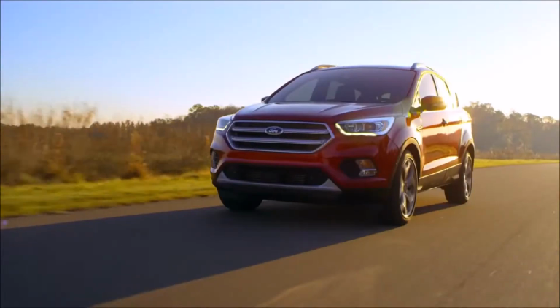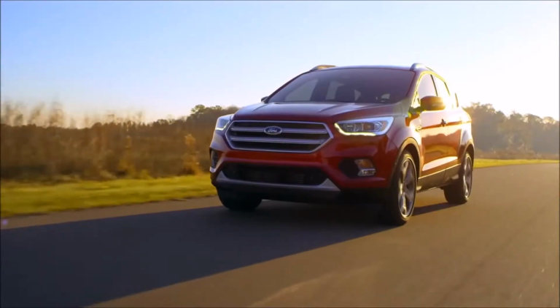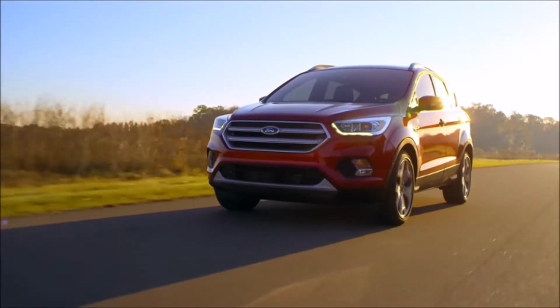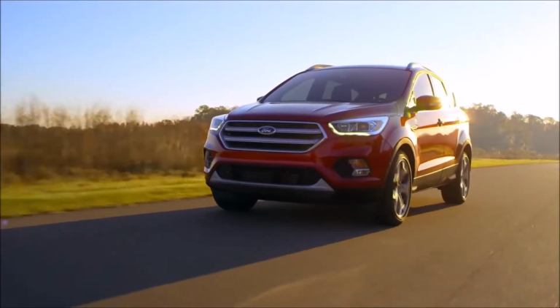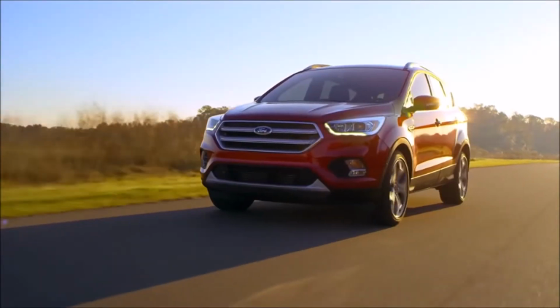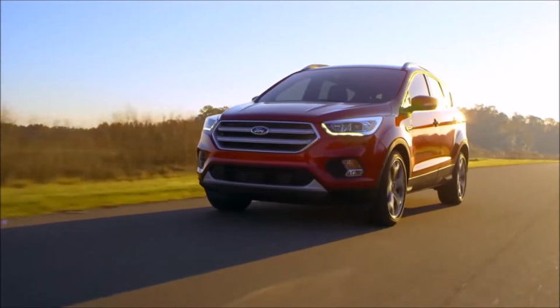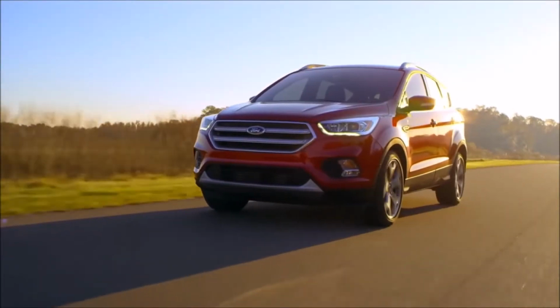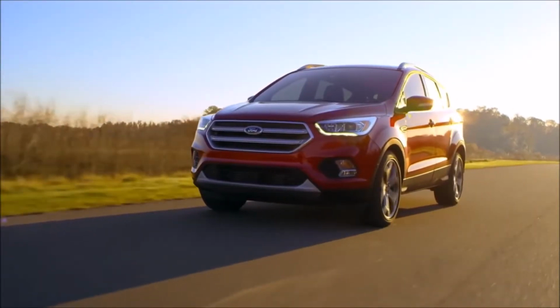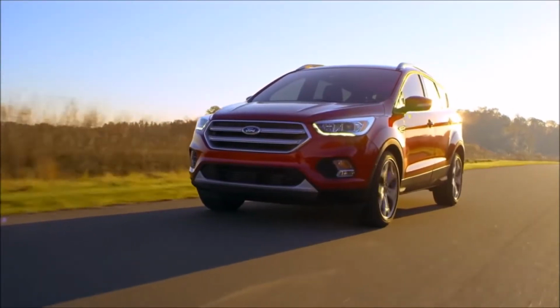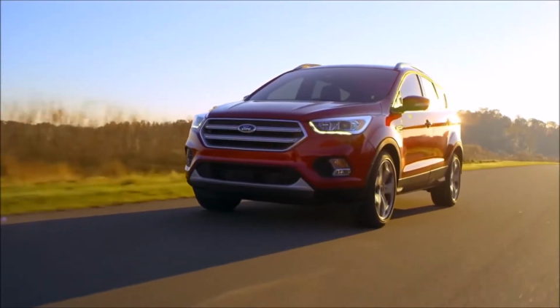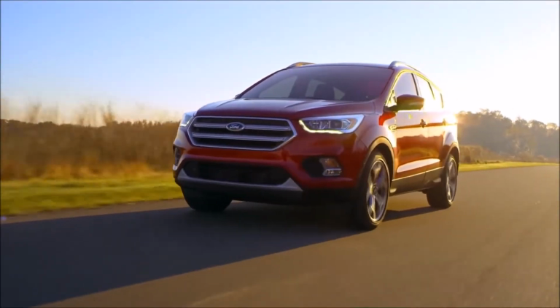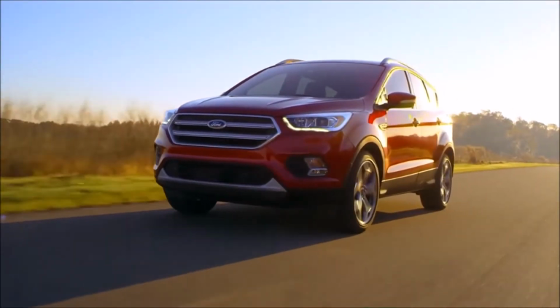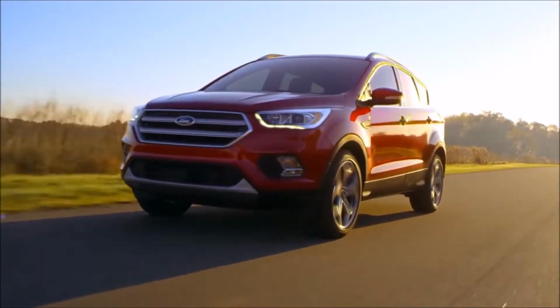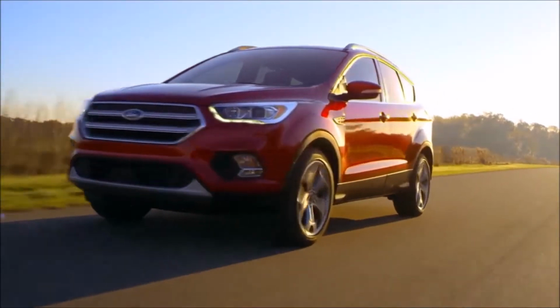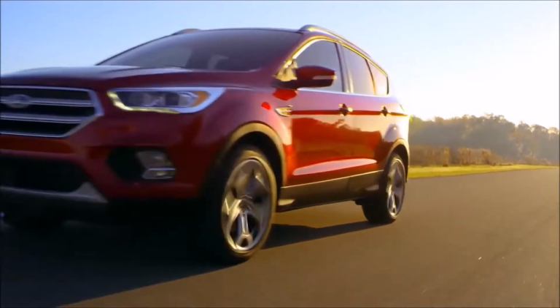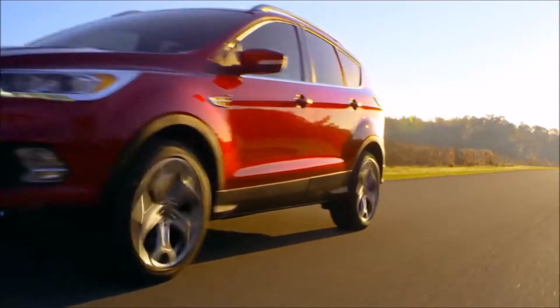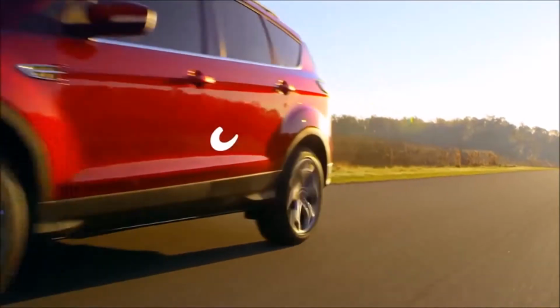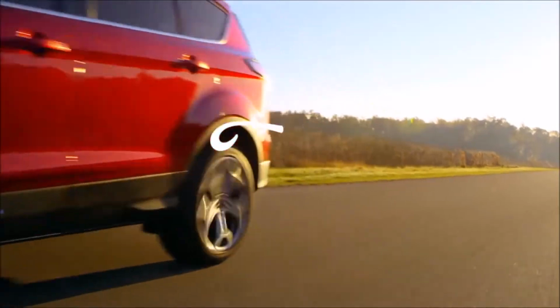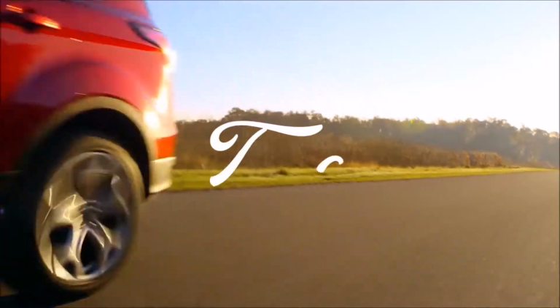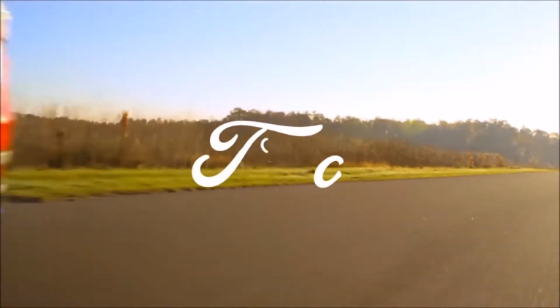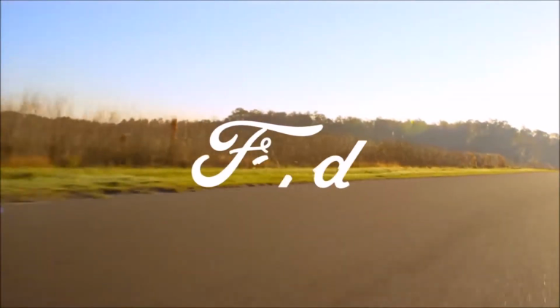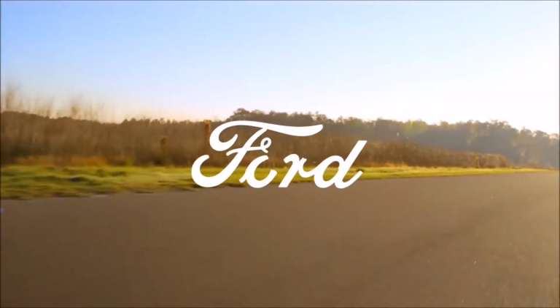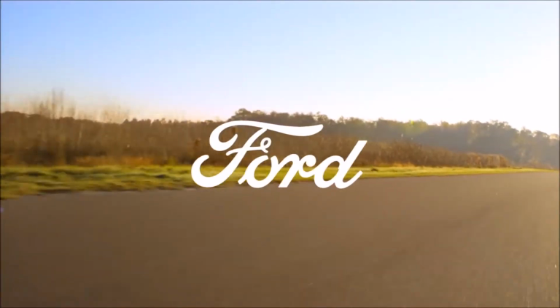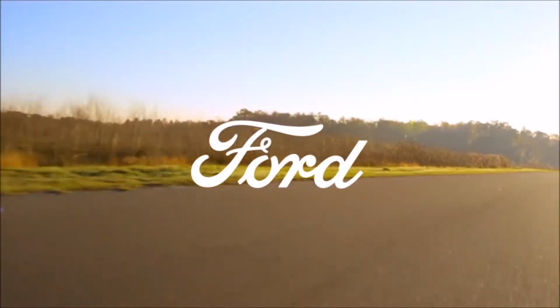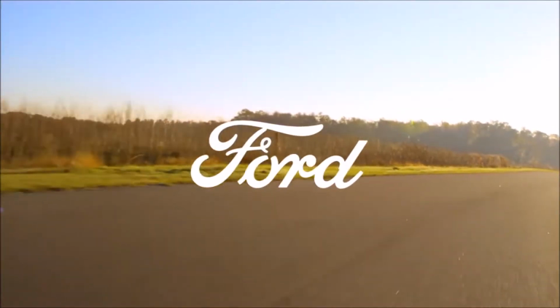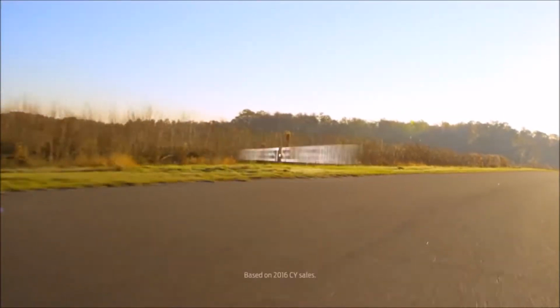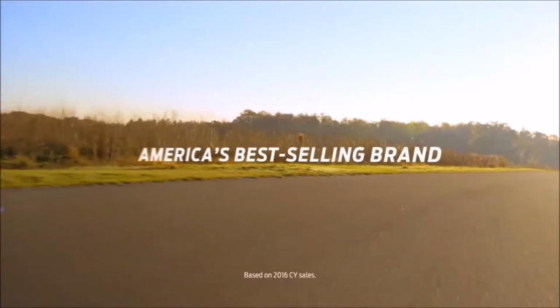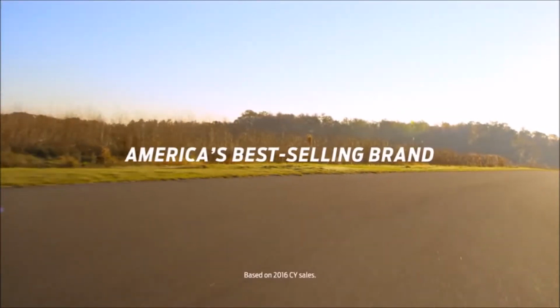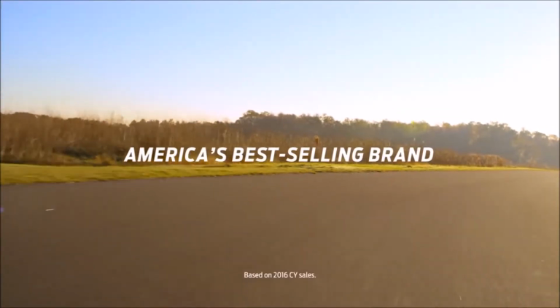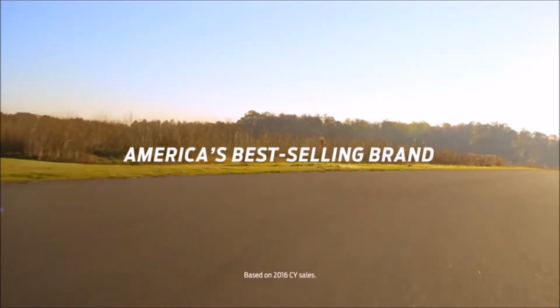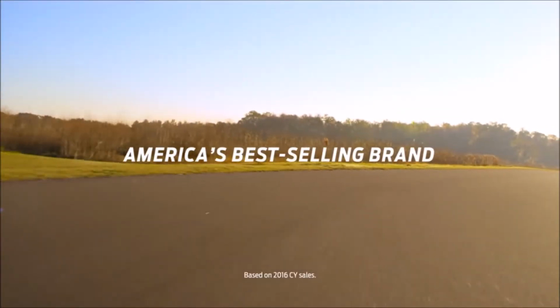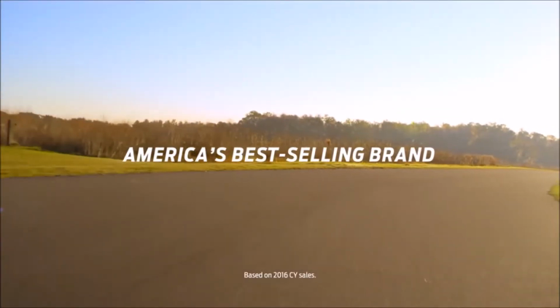Going further to make life better. That's Ford, and that's how you become America's best-selling brand.